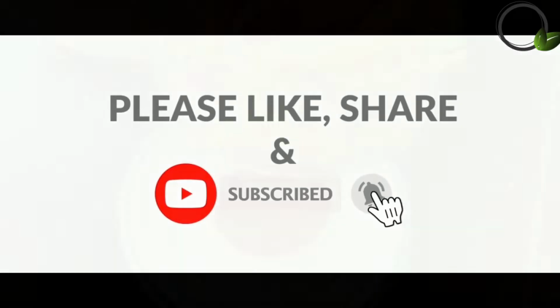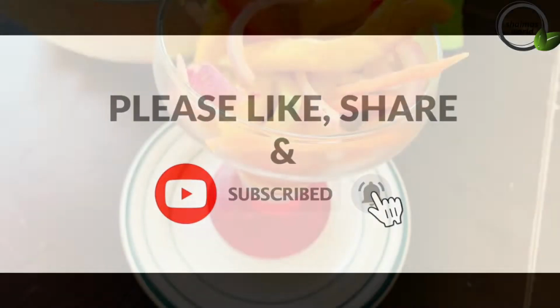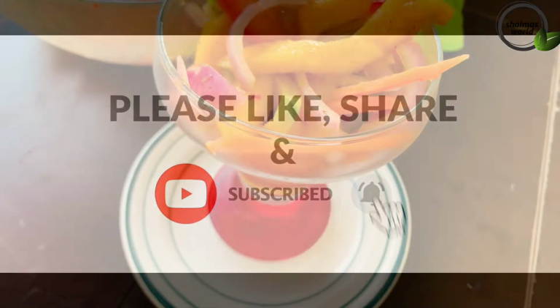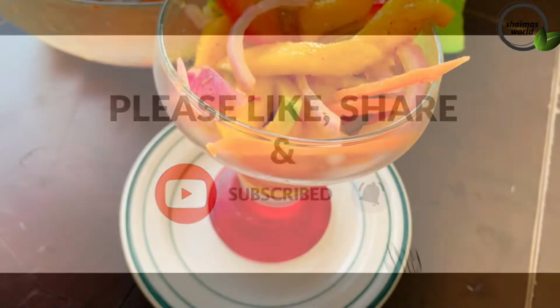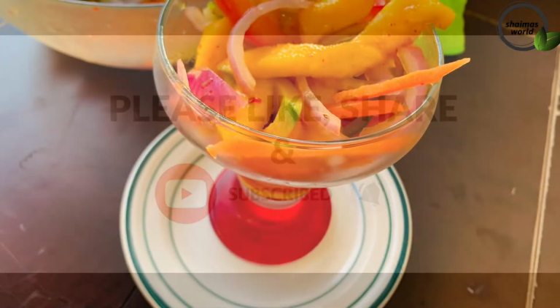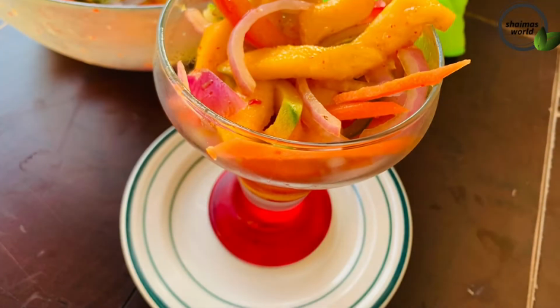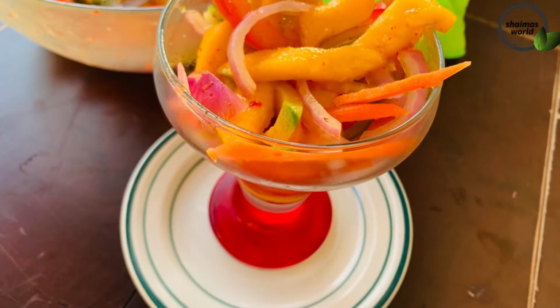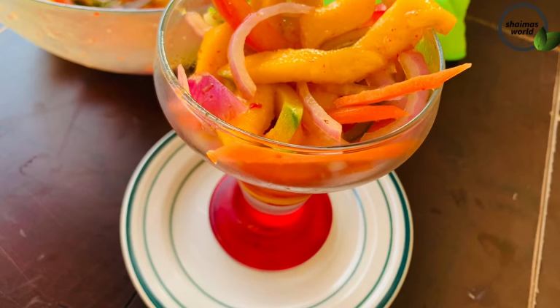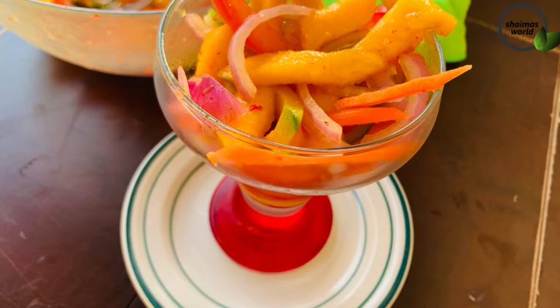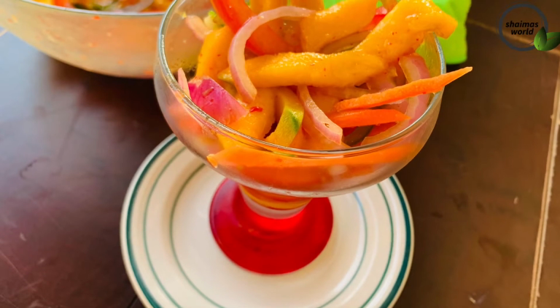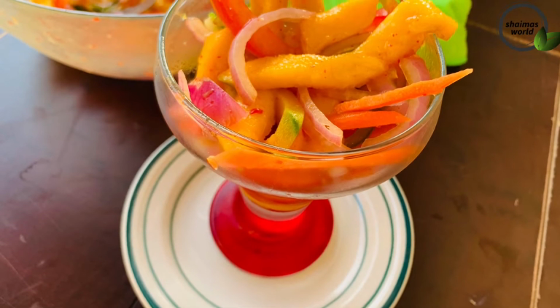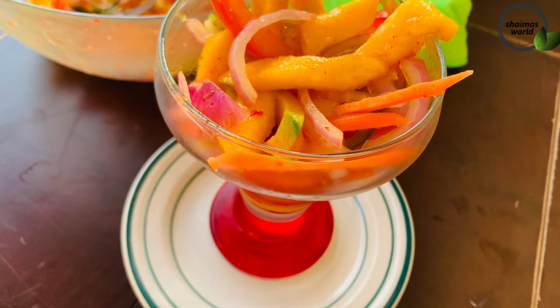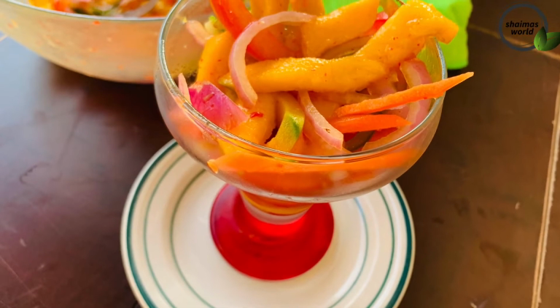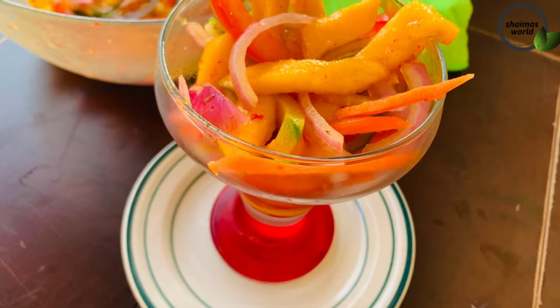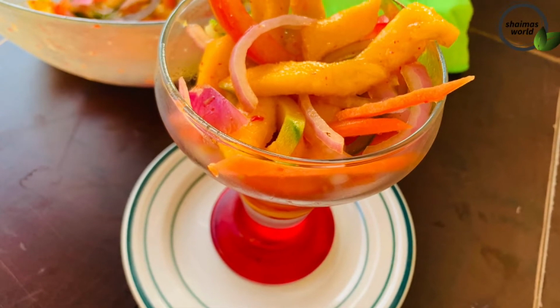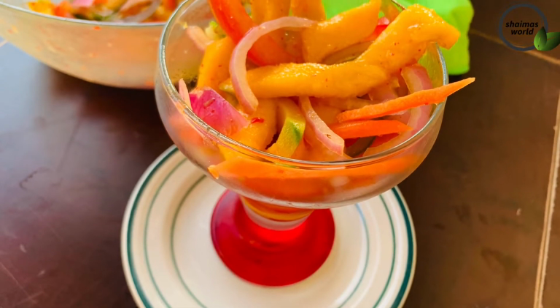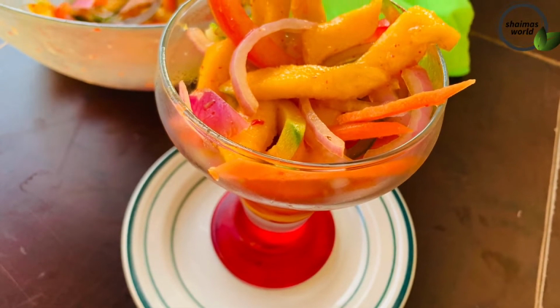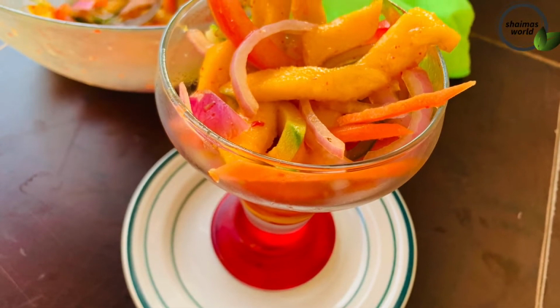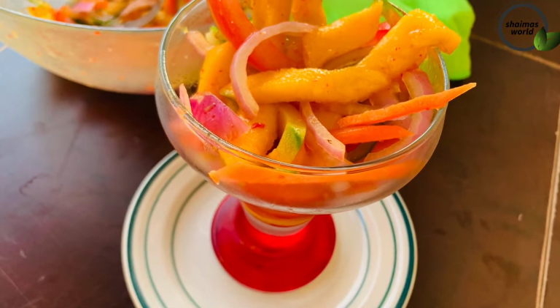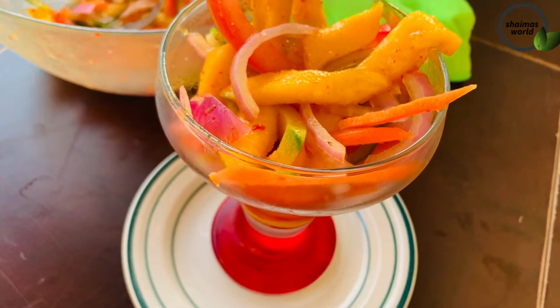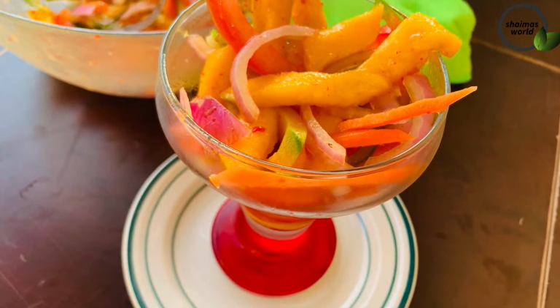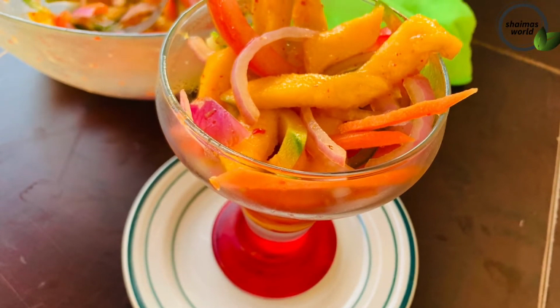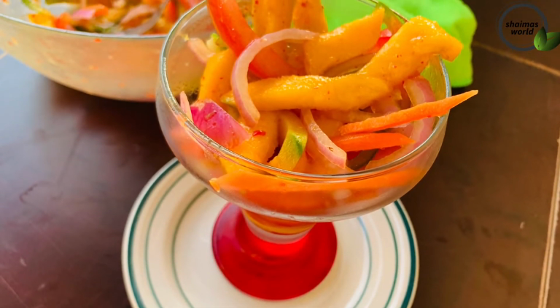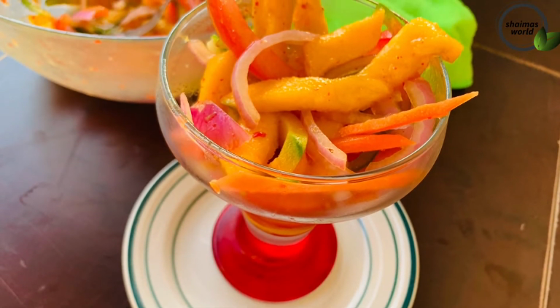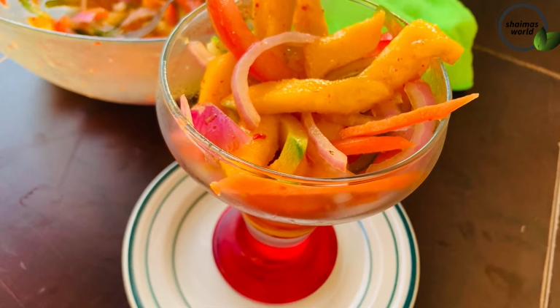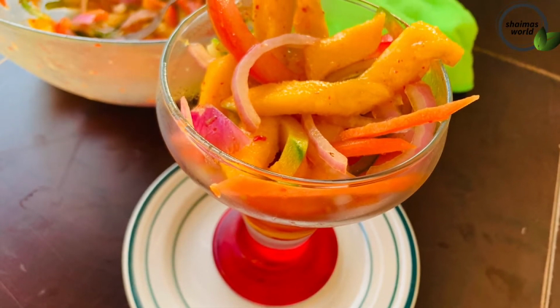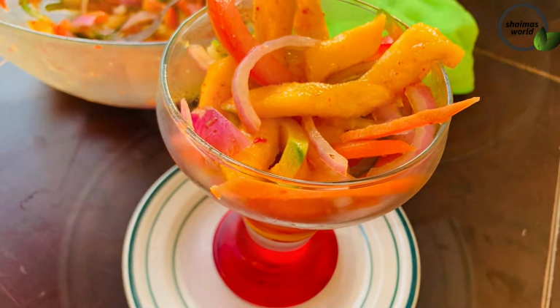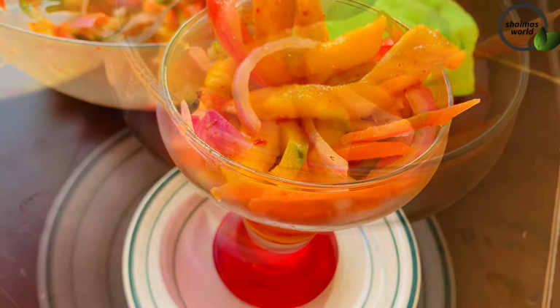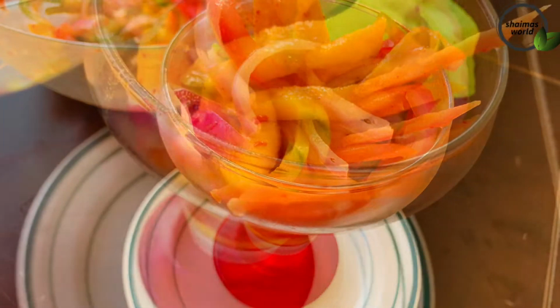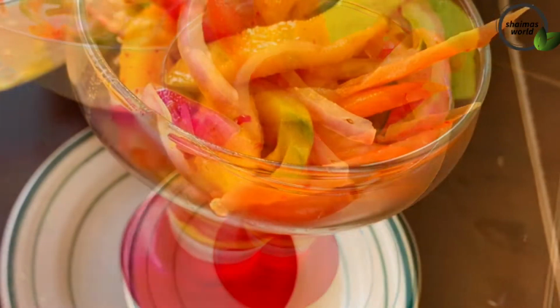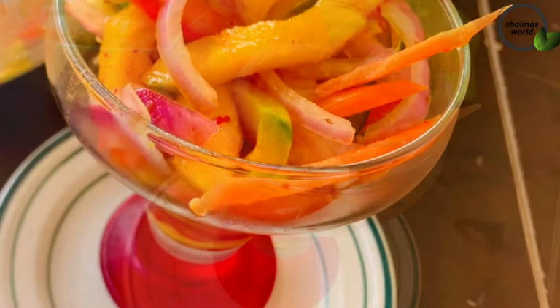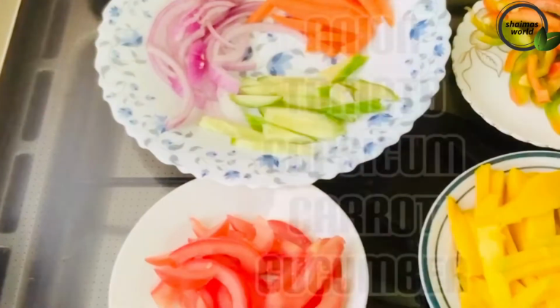It will make a taste of this mango salad. It will give you a taste of the mango, or if you like to eat it, you can make an art.